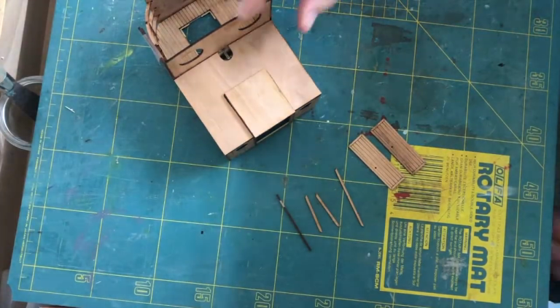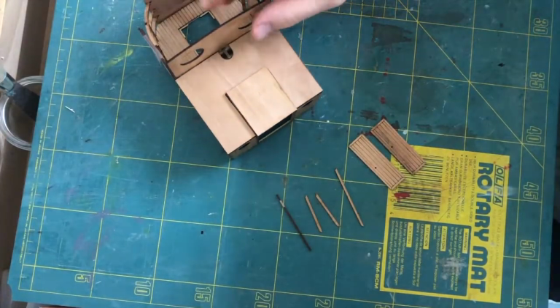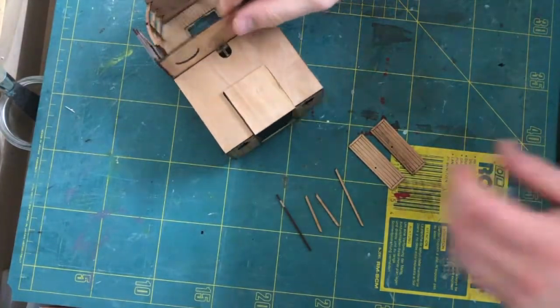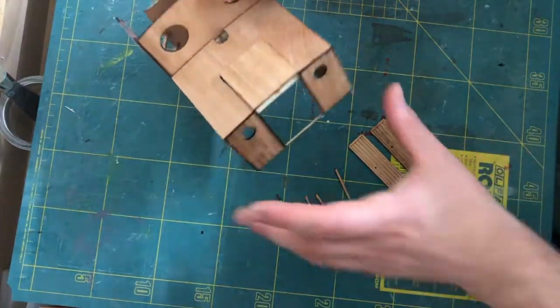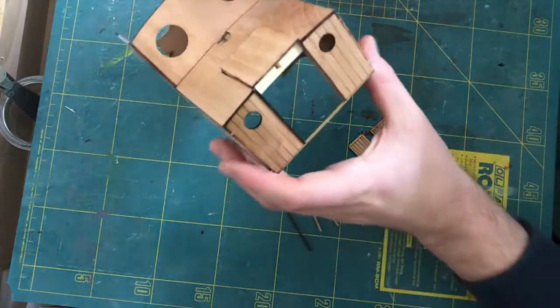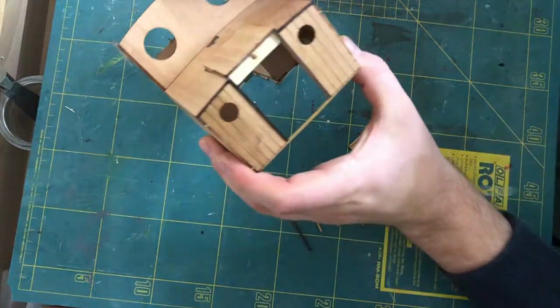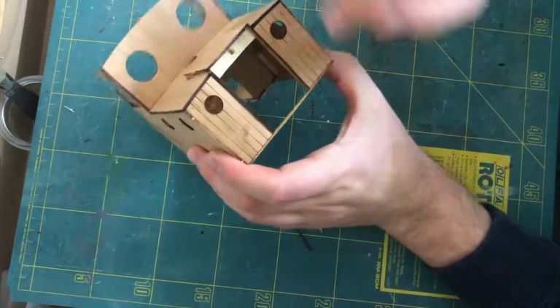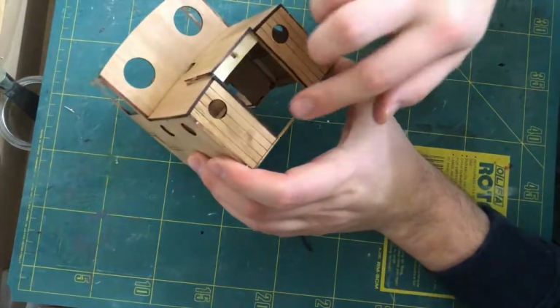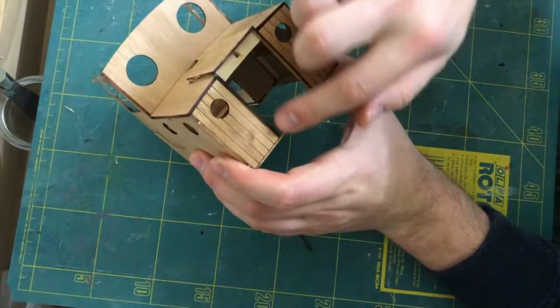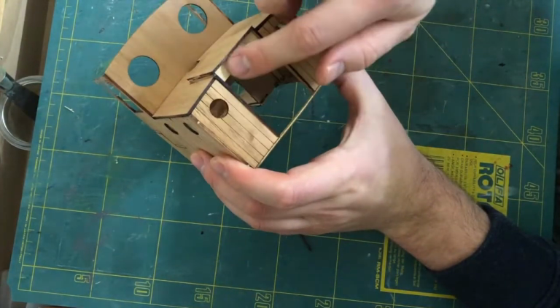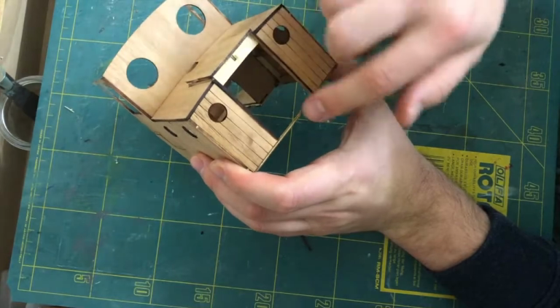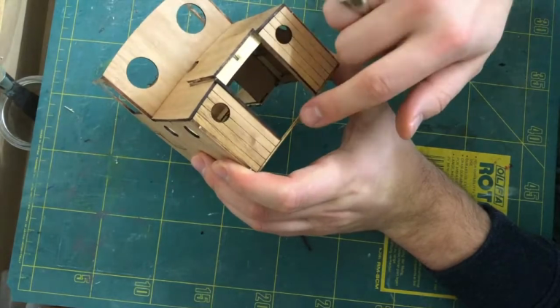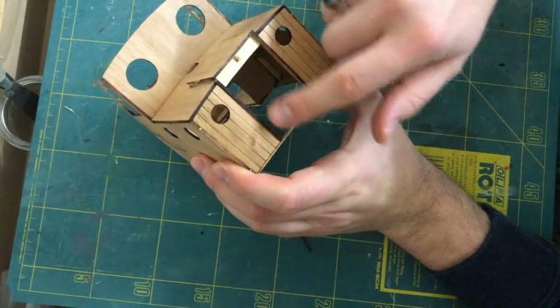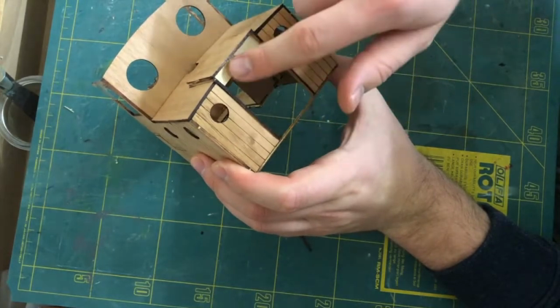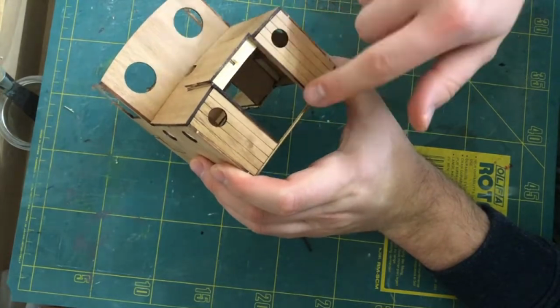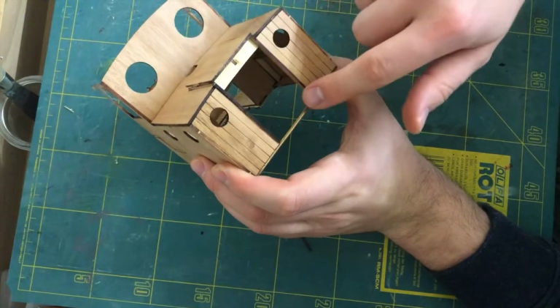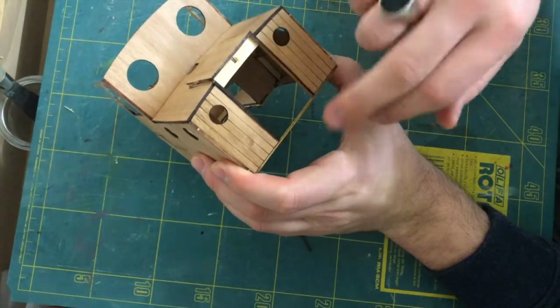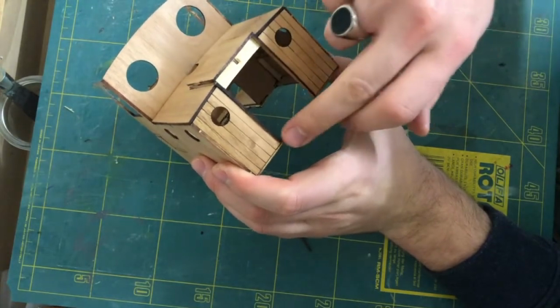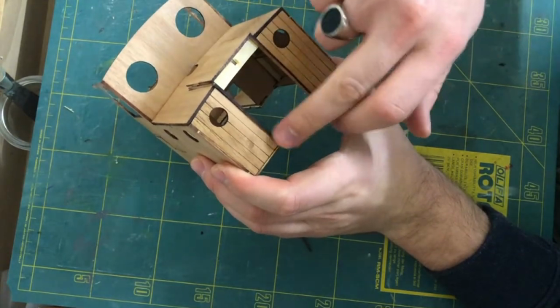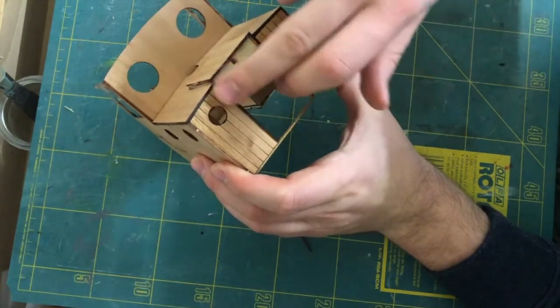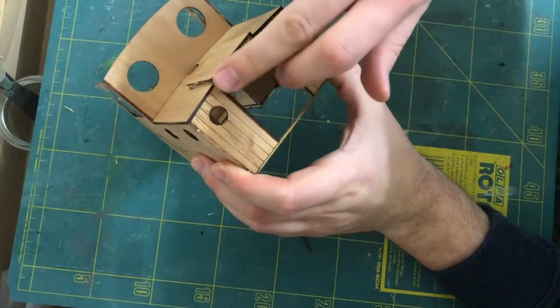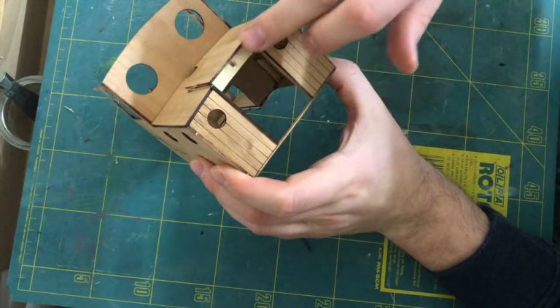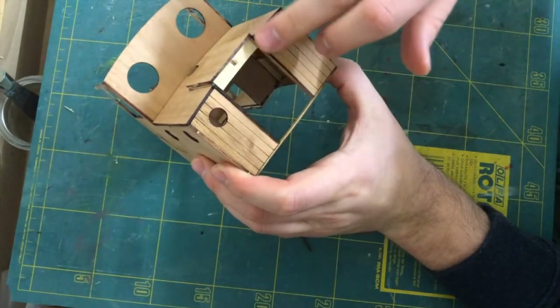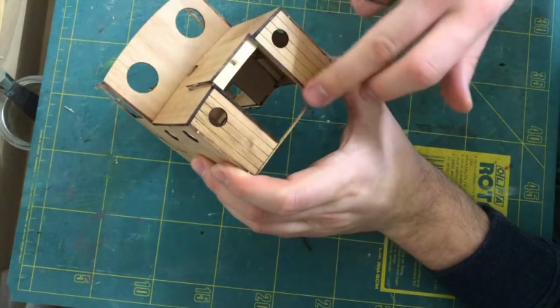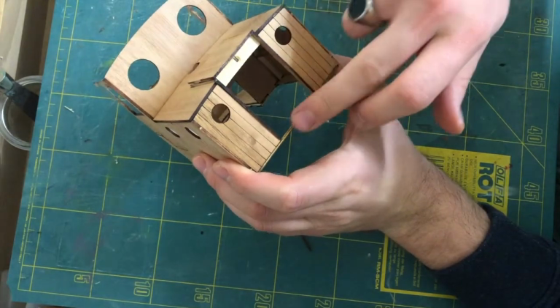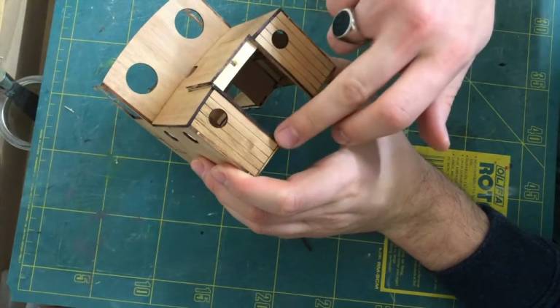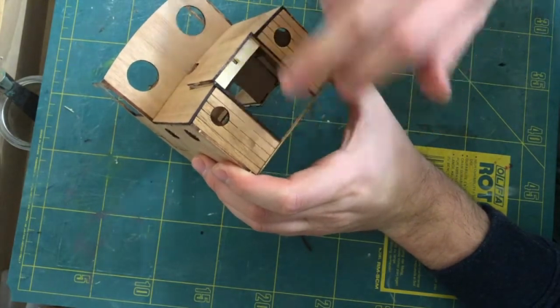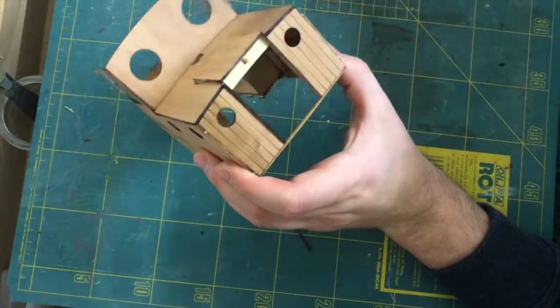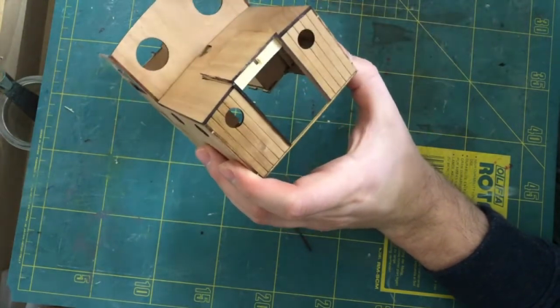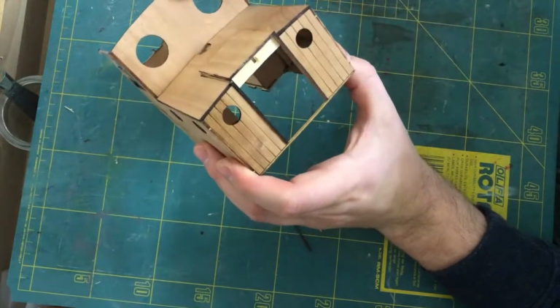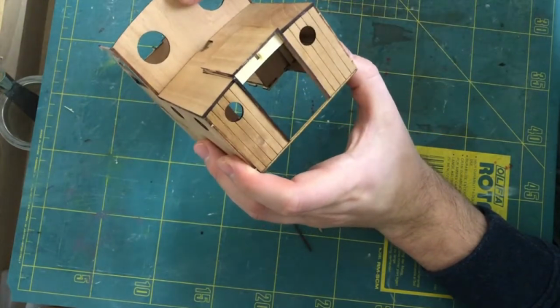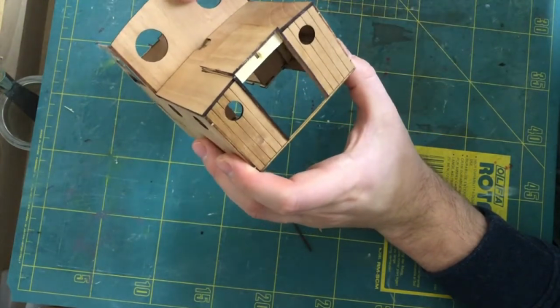We are now ready to install the two door panels as well as the trimming that goes around. Let's do this.